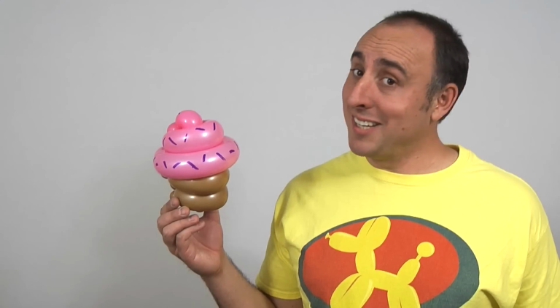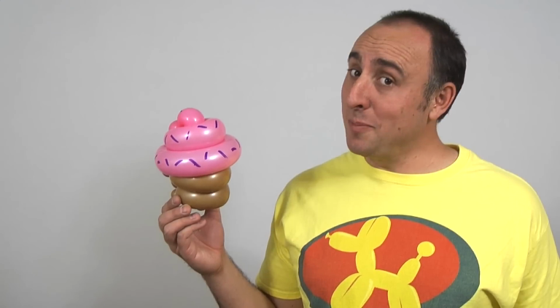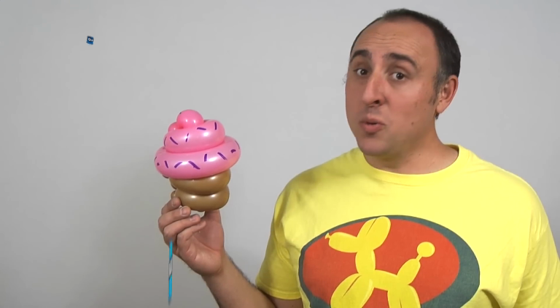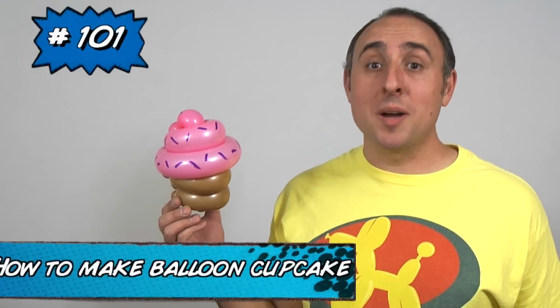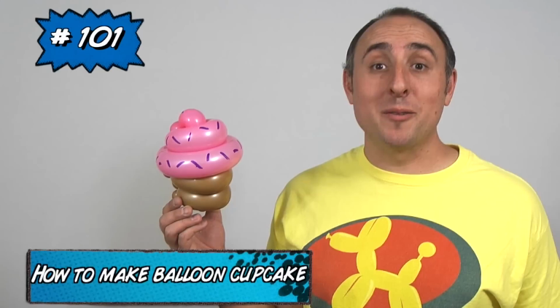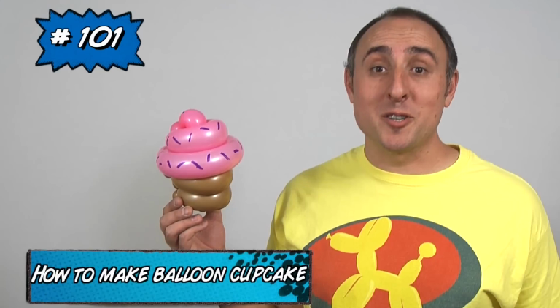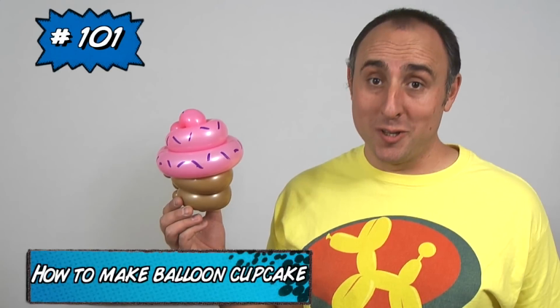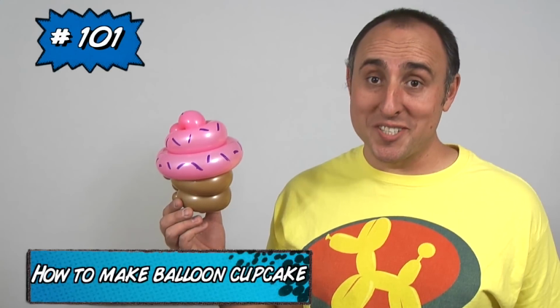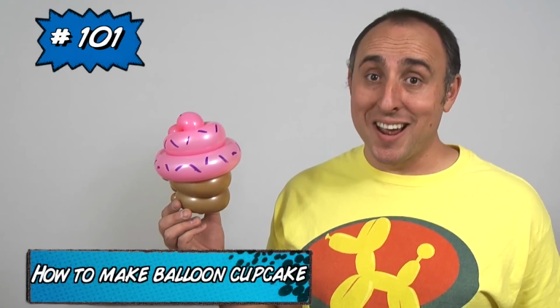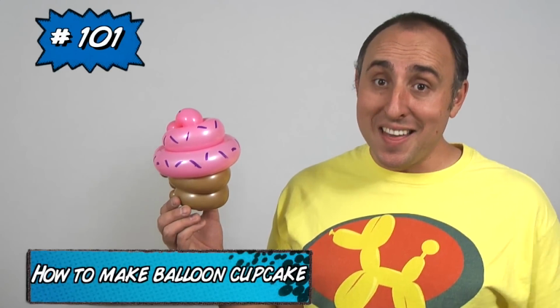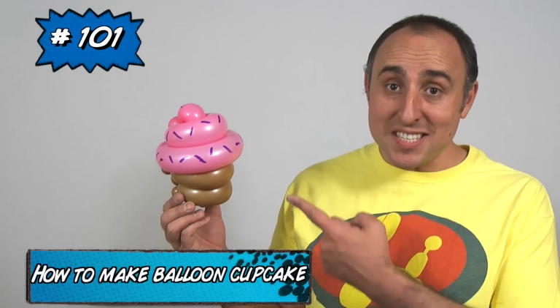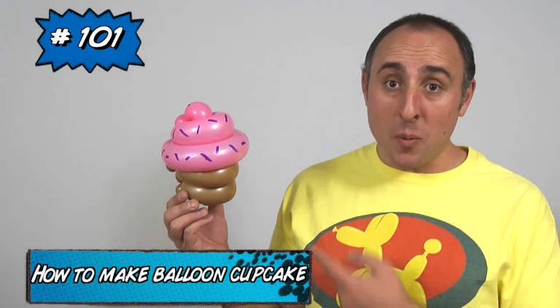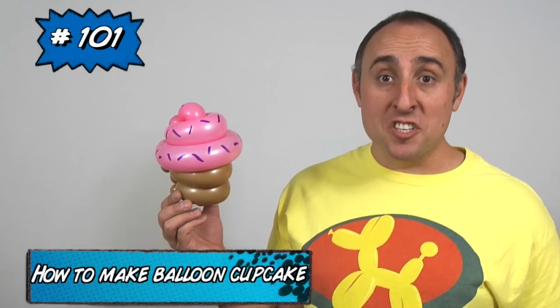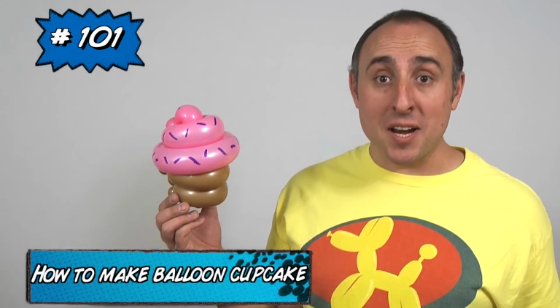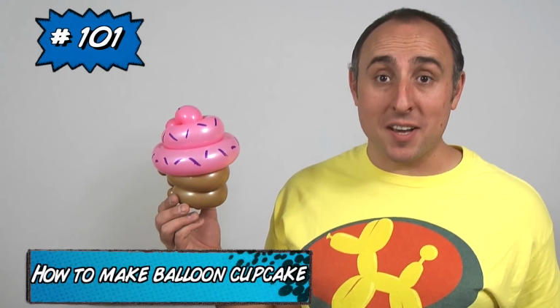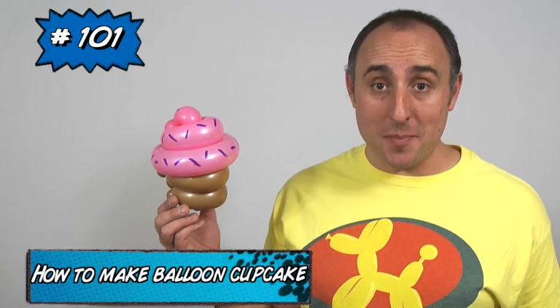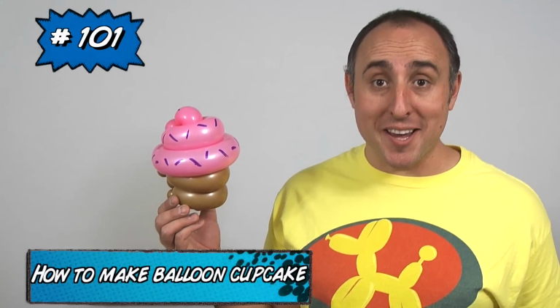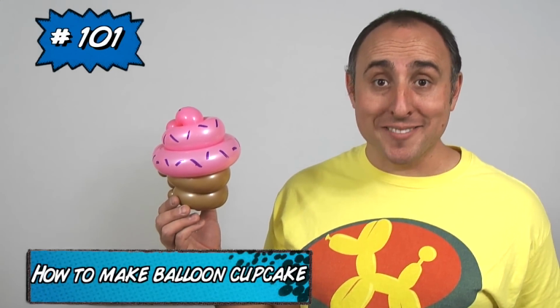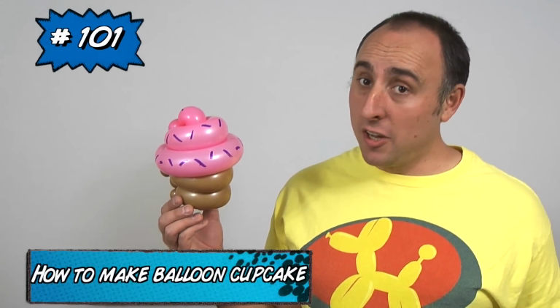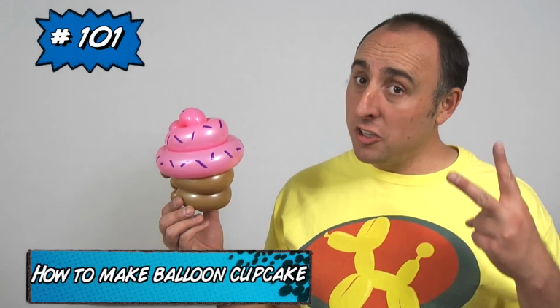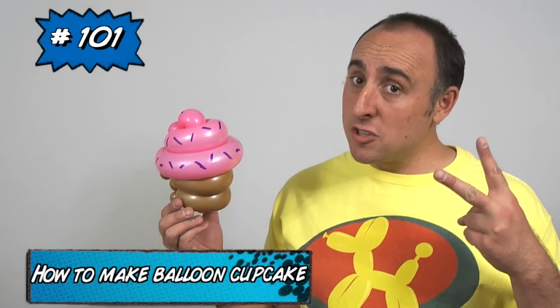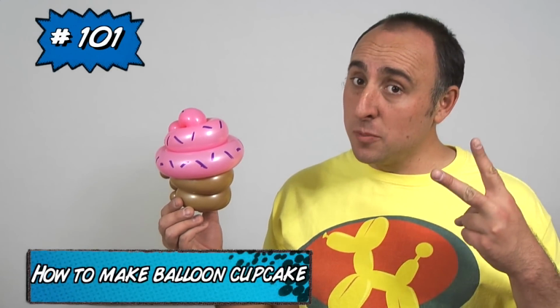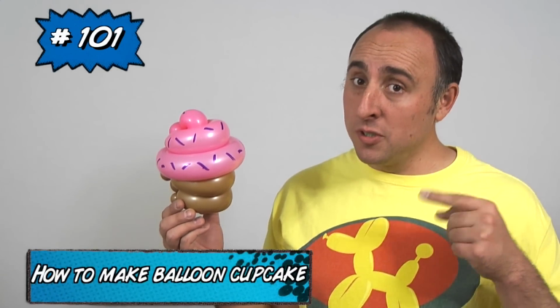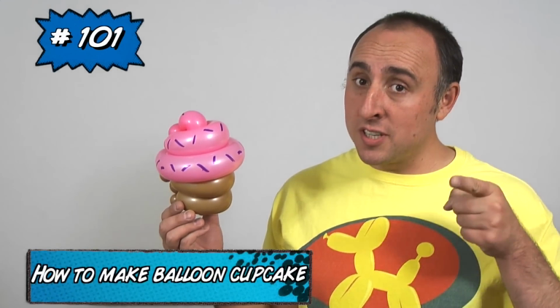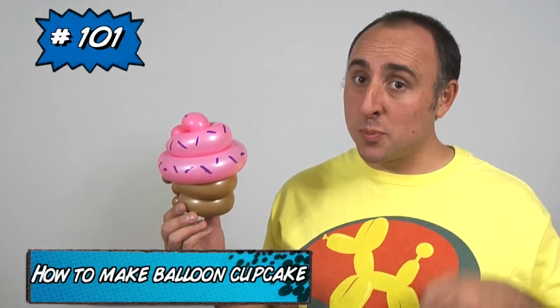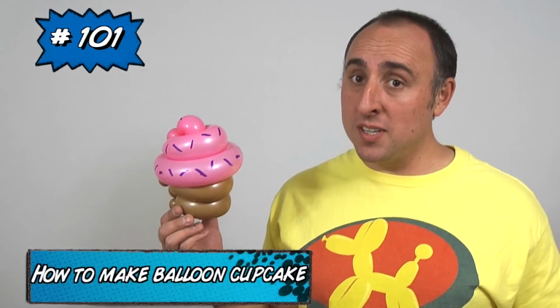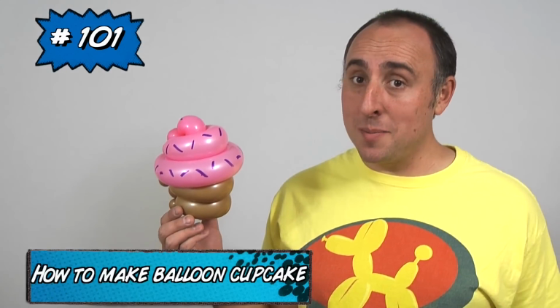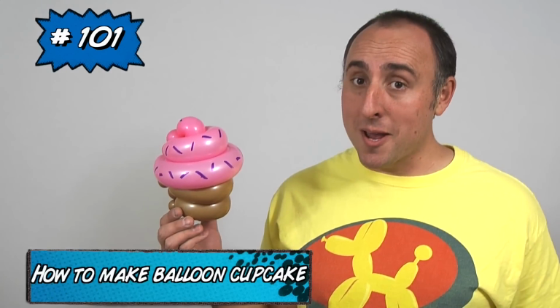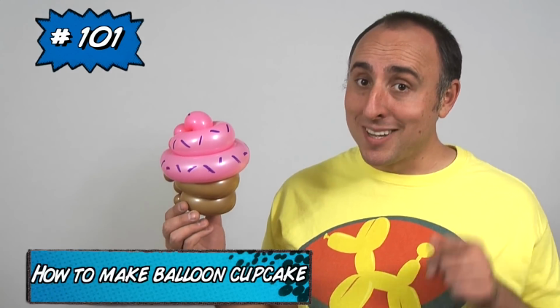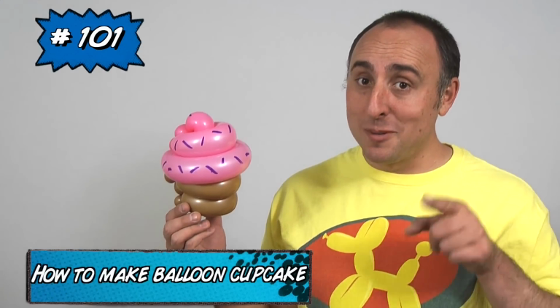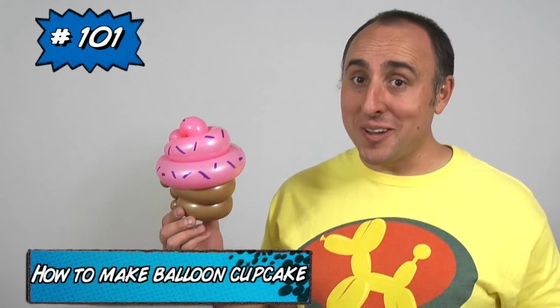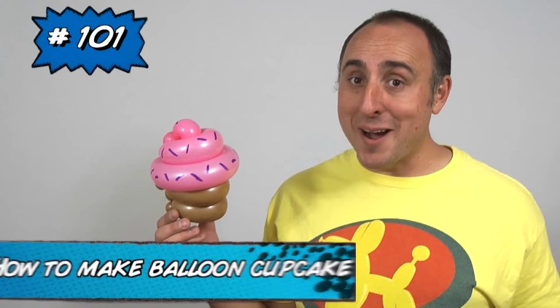Hello Balloon World, I'm Michael Fledger, Balloon Twister, and this time I want to teach you how to make a cupcake. It only uses two balloons and it's pretty easy to make. Let me show you how.